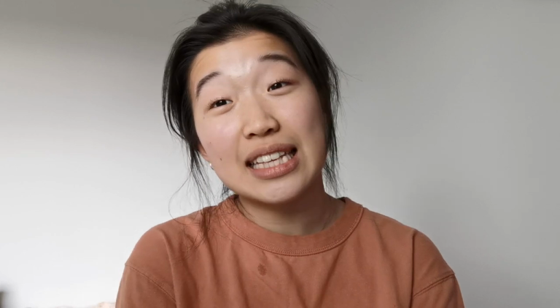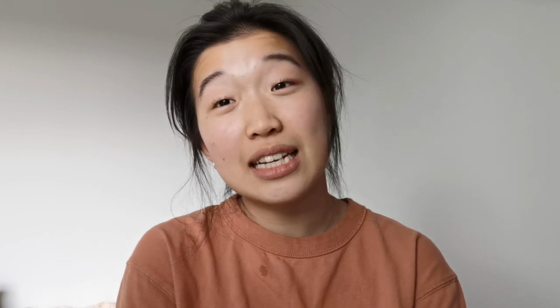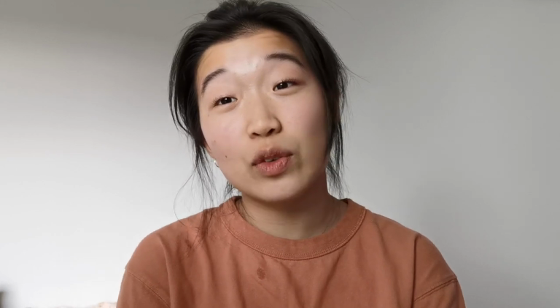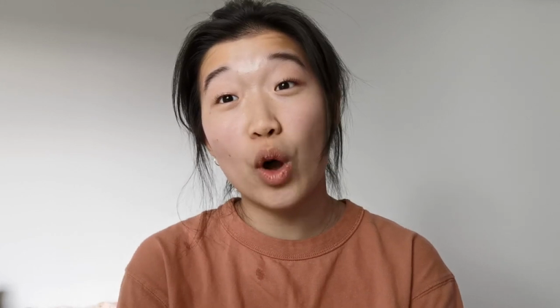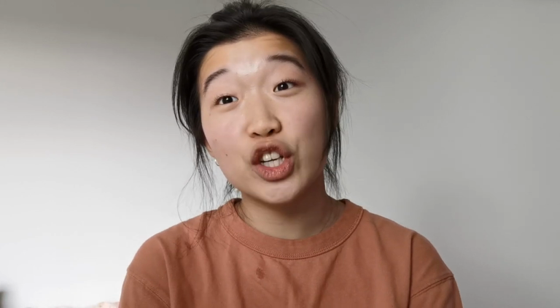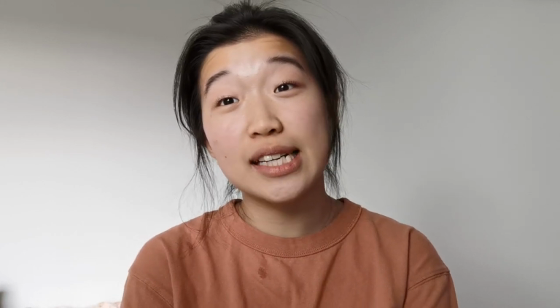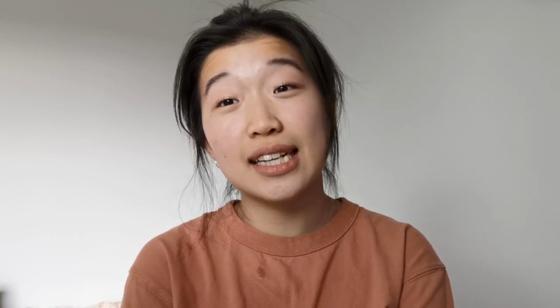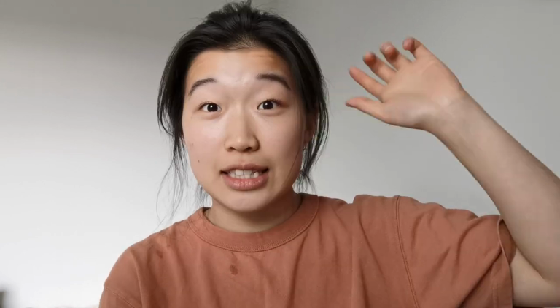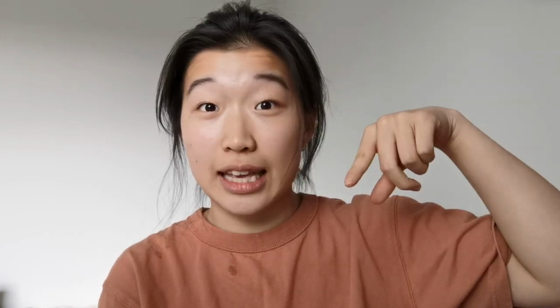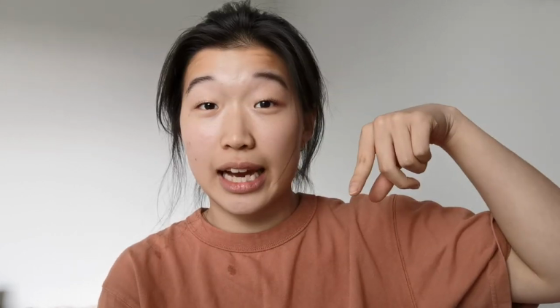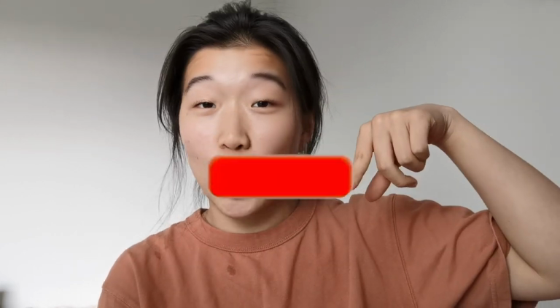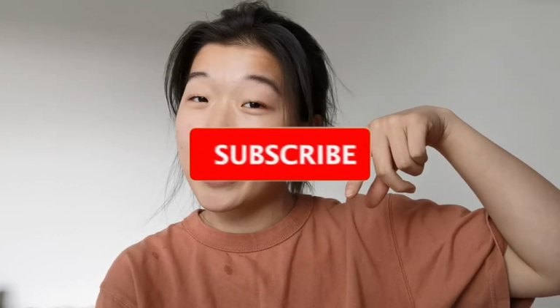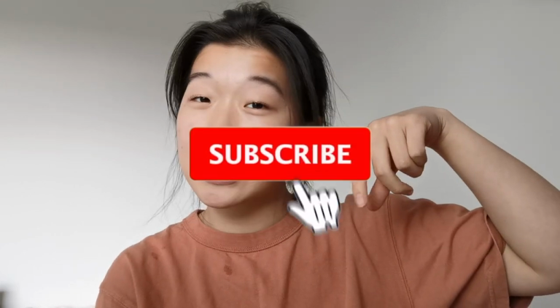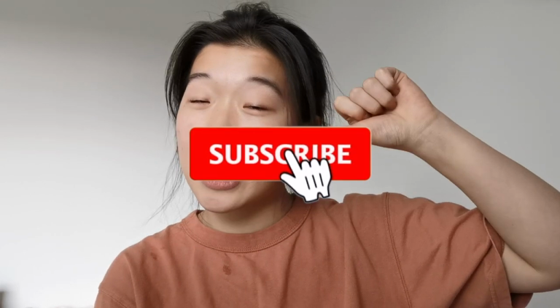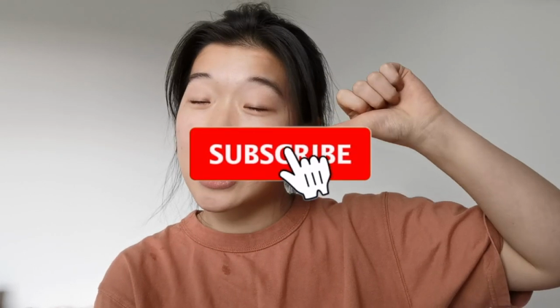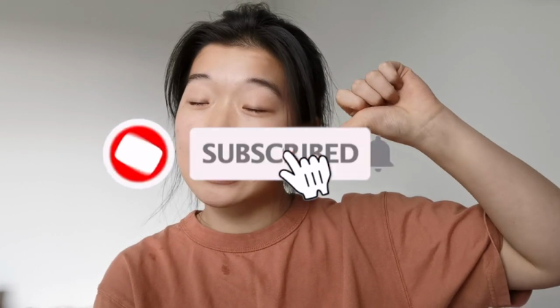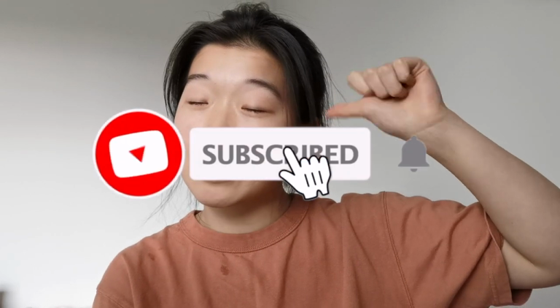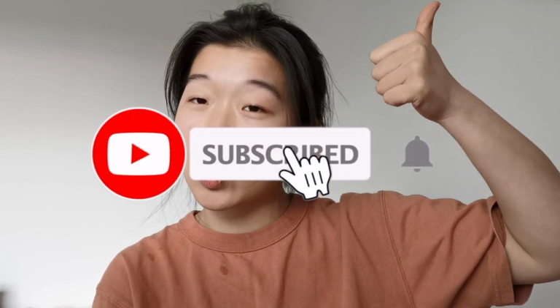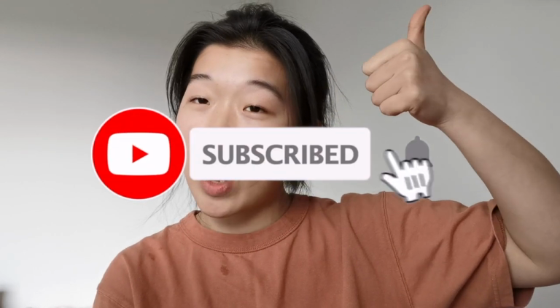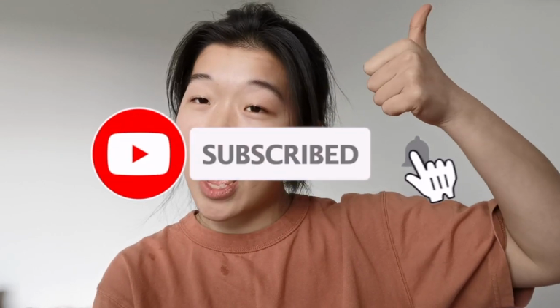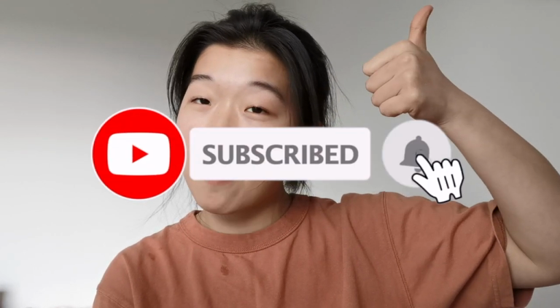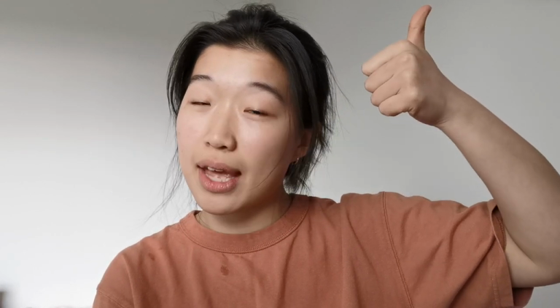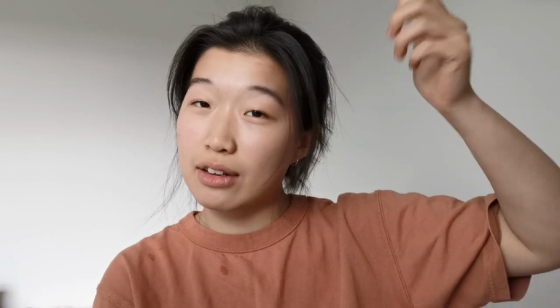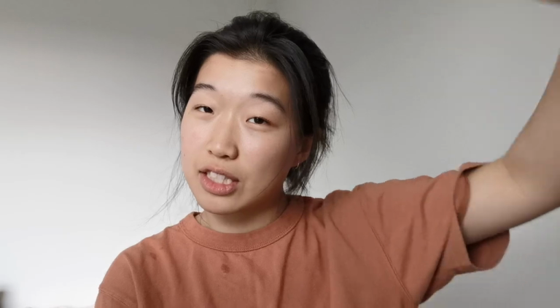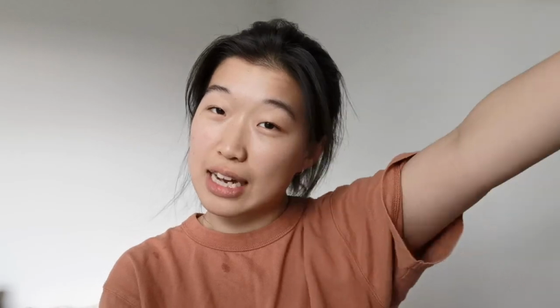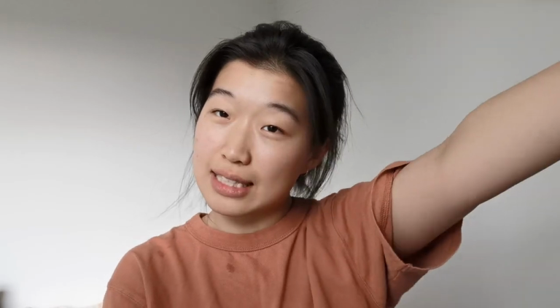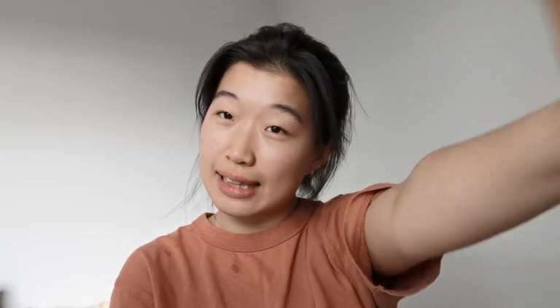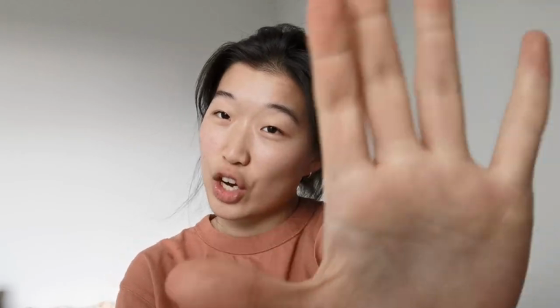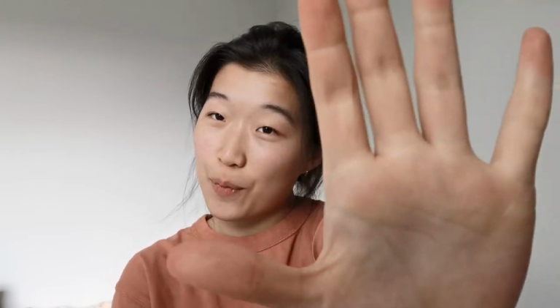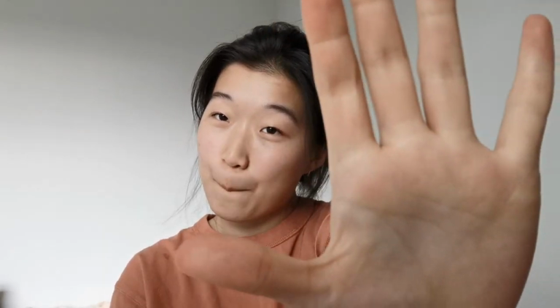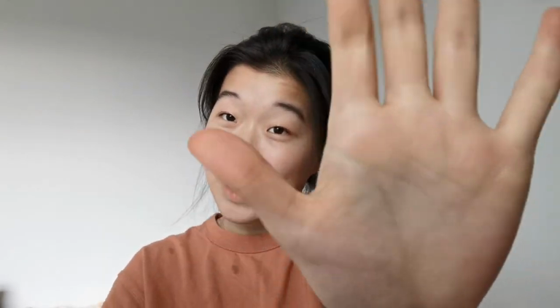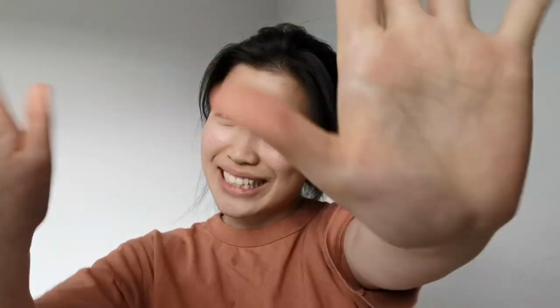Anyways, thanks guys for watching. Like, comment, and subscribe. And I'll see you guys later.